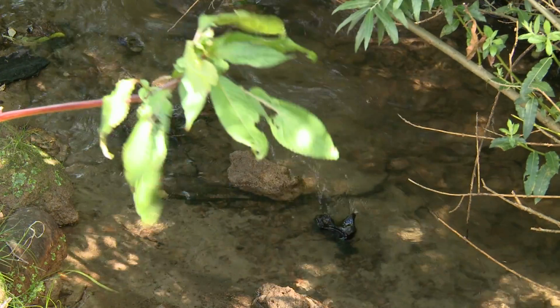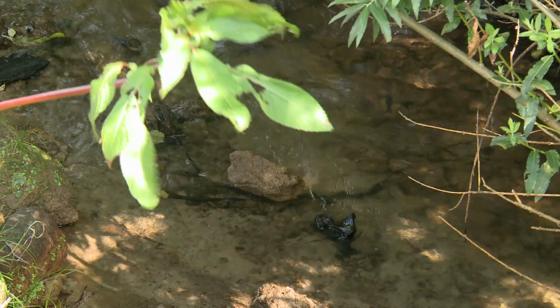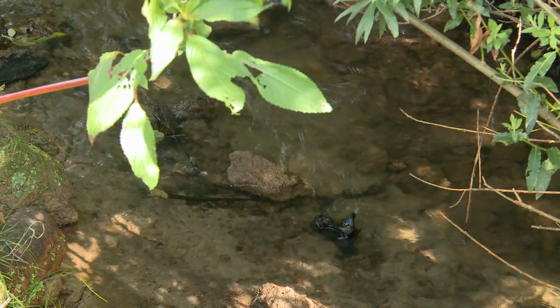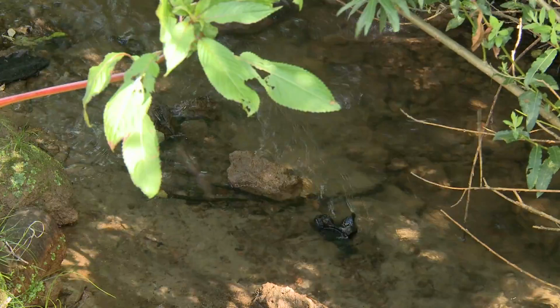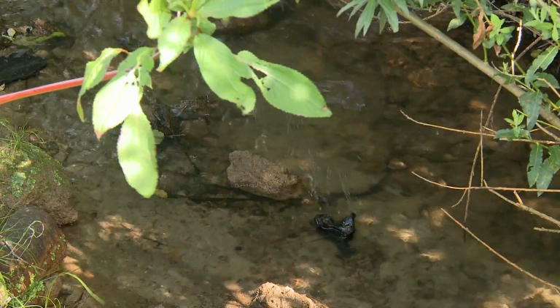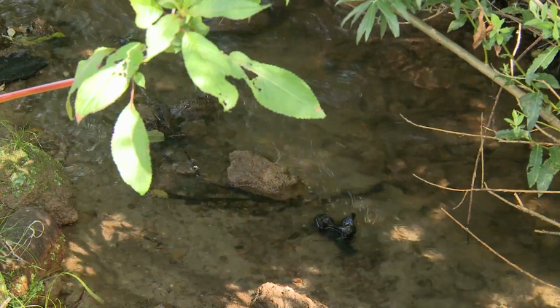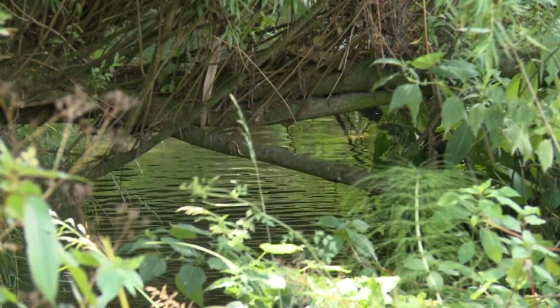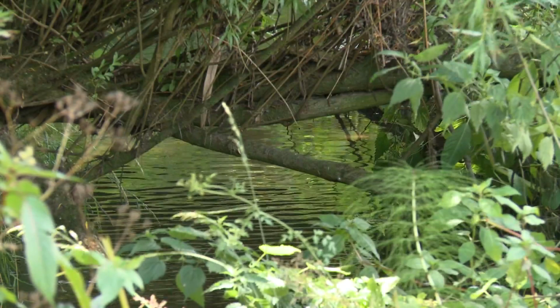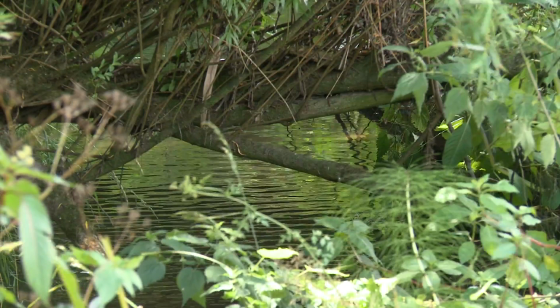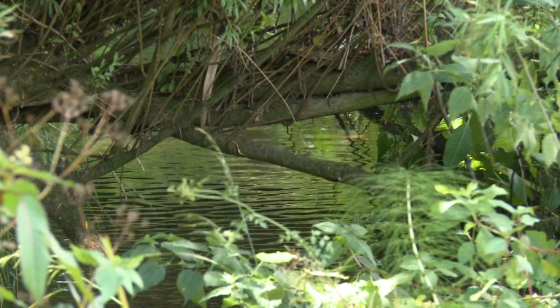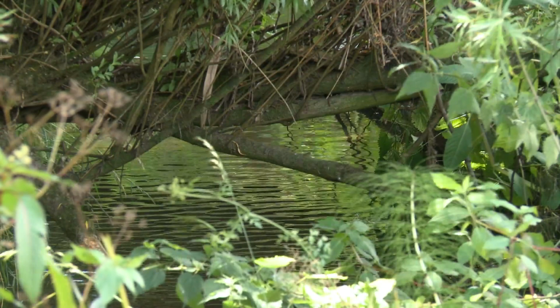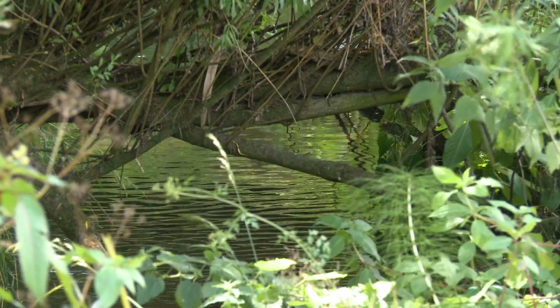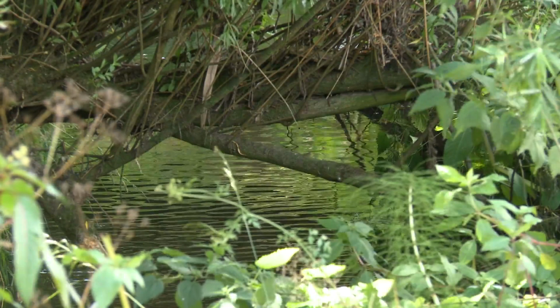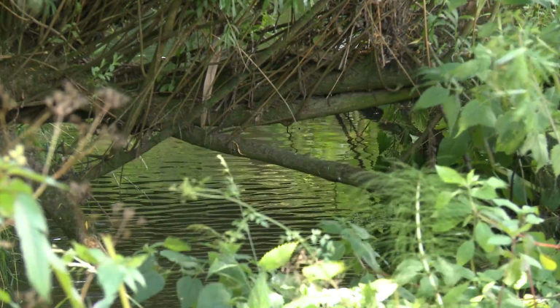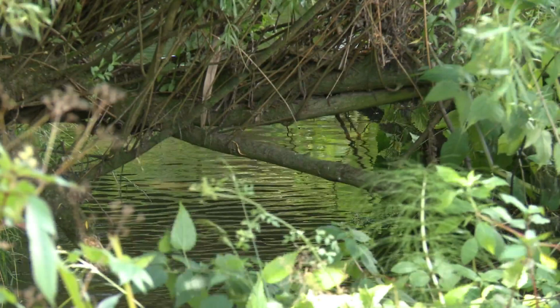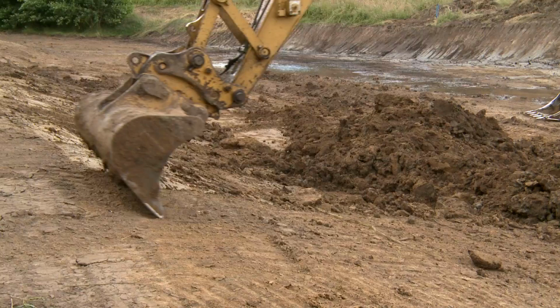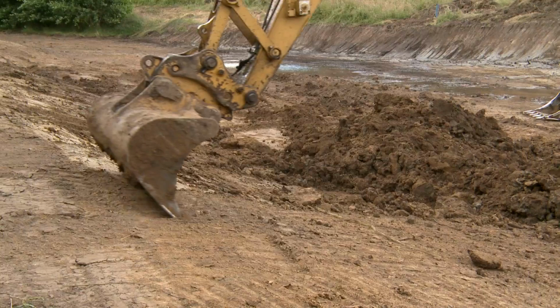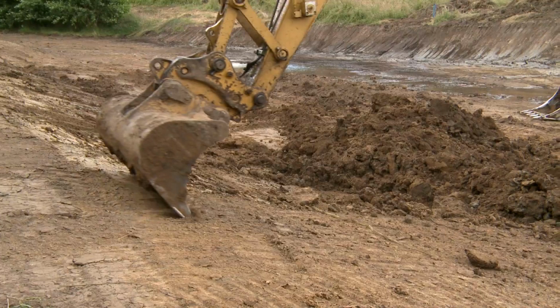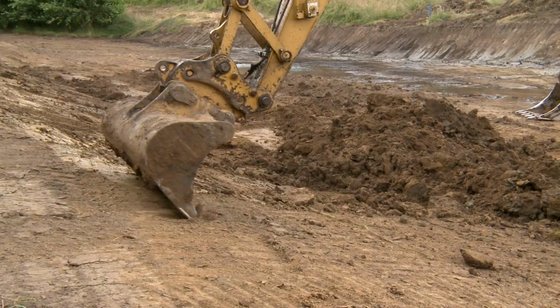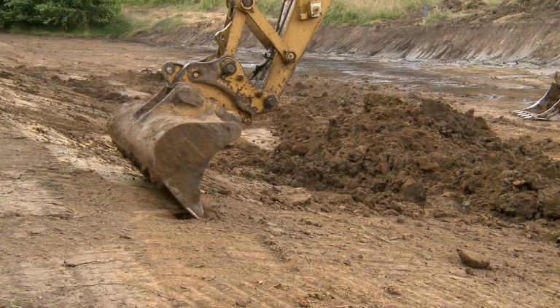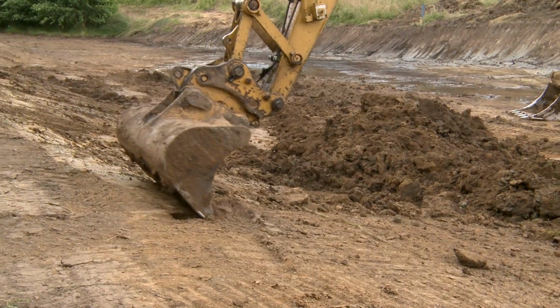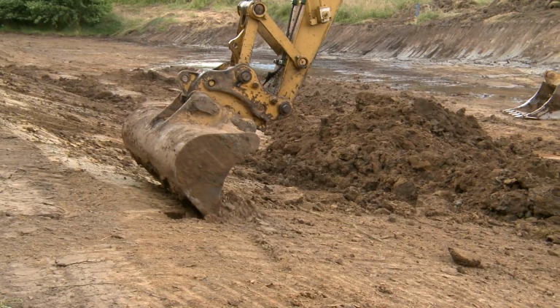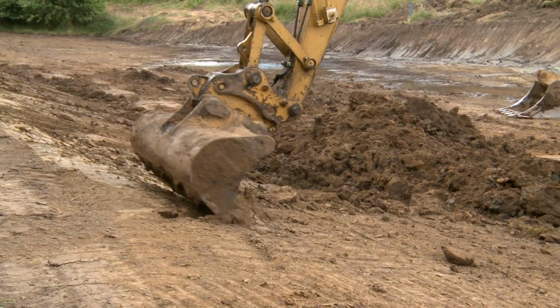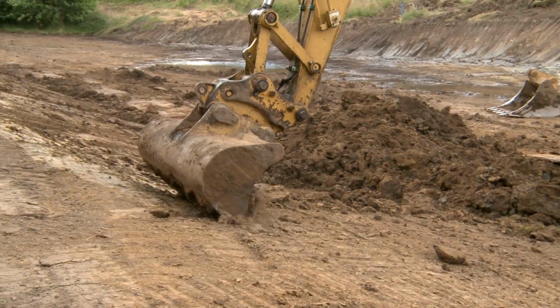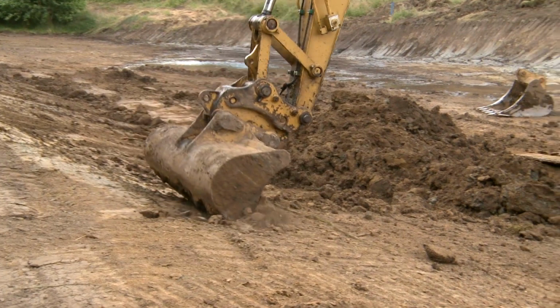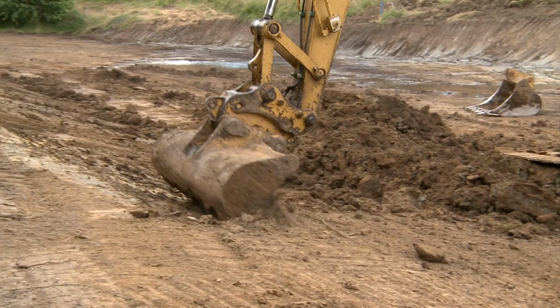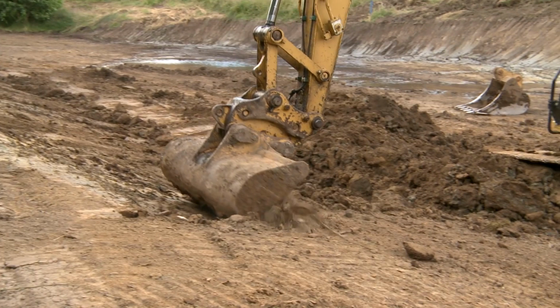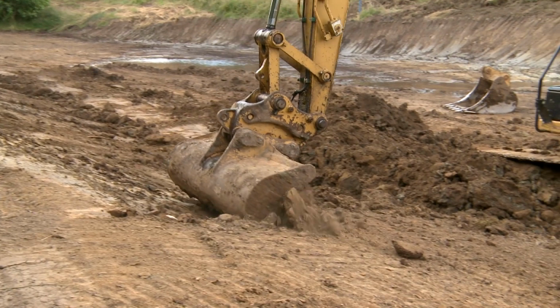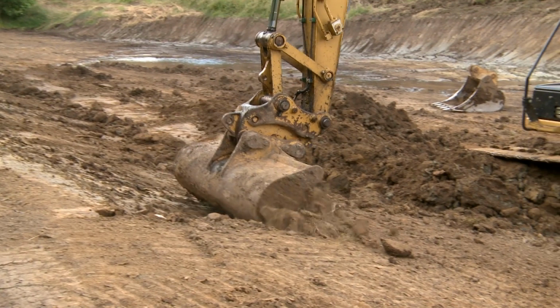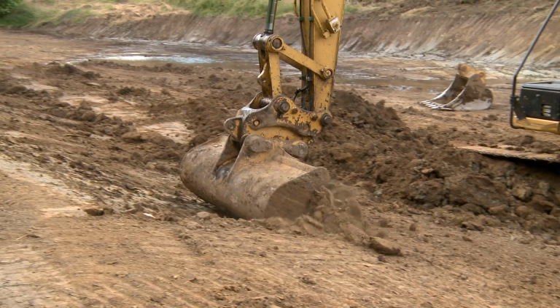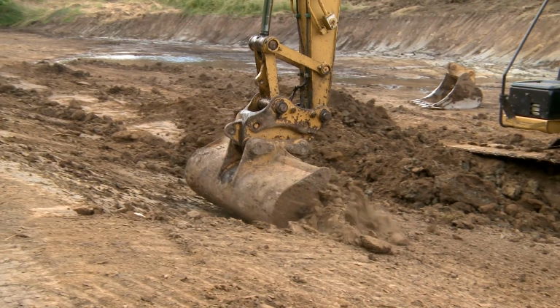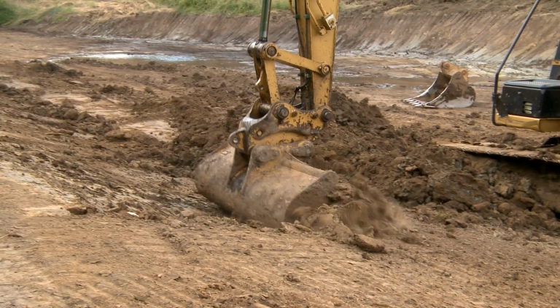Here we're in the middle part of the catchment and what we're doing is reconnecting the river with the floodplain to store flood water when the river levels rise.